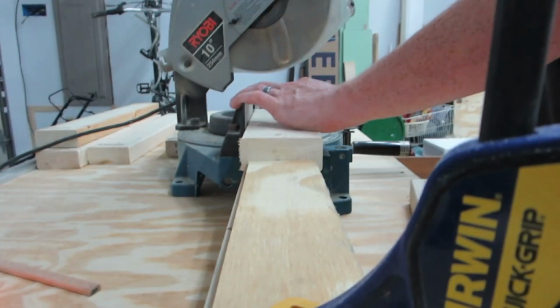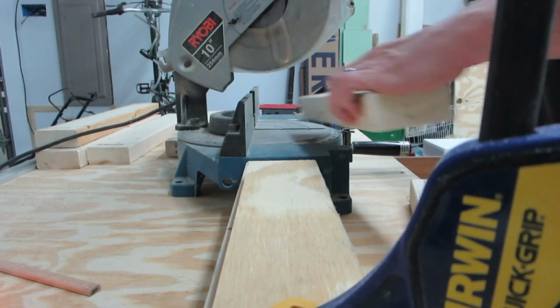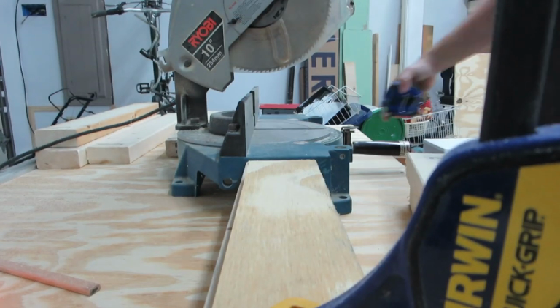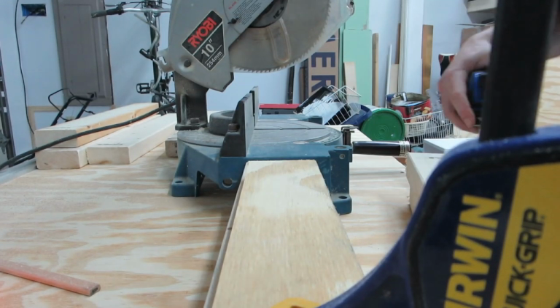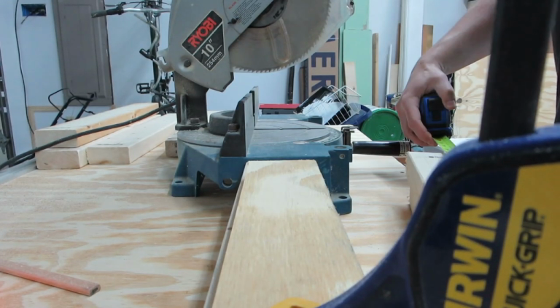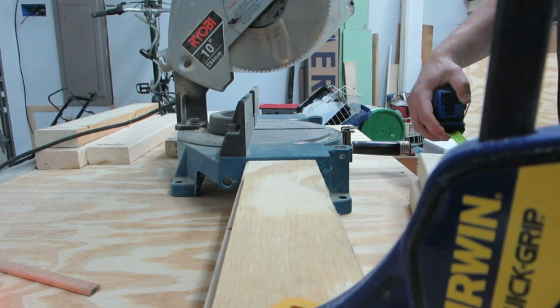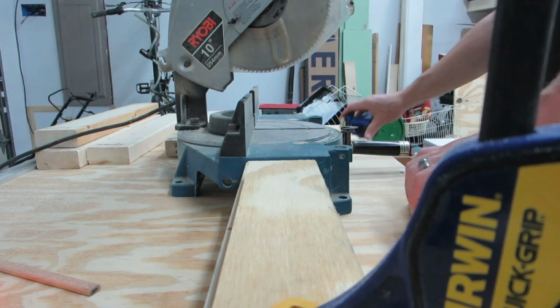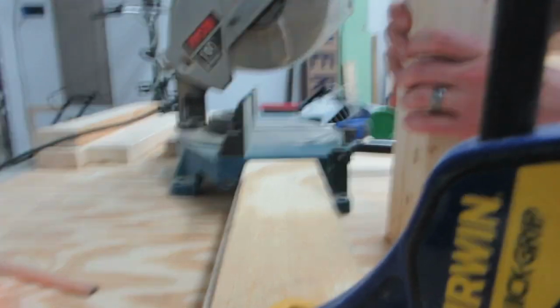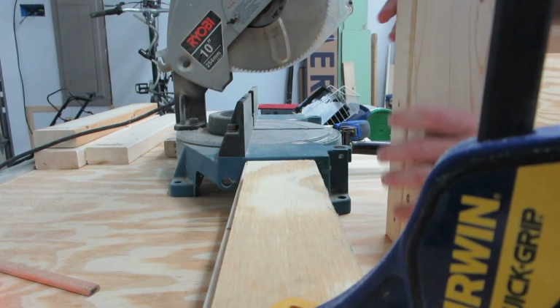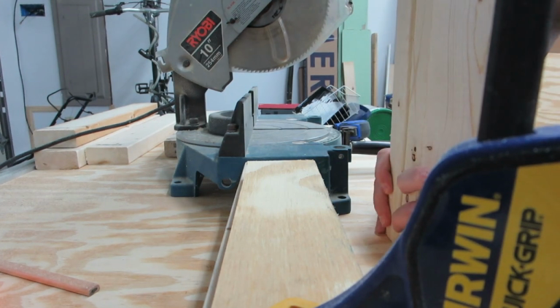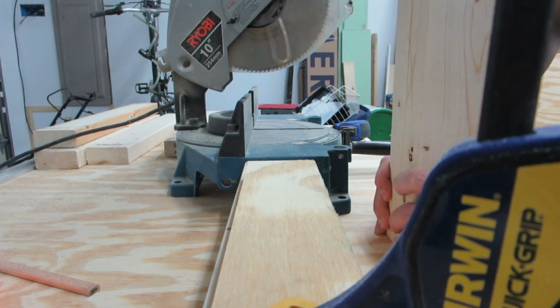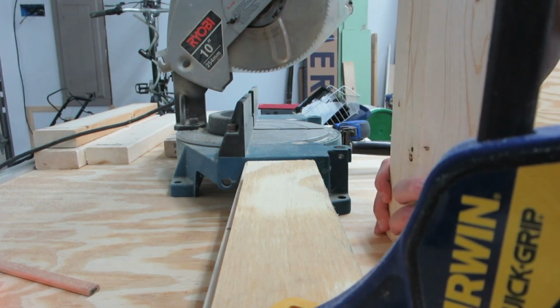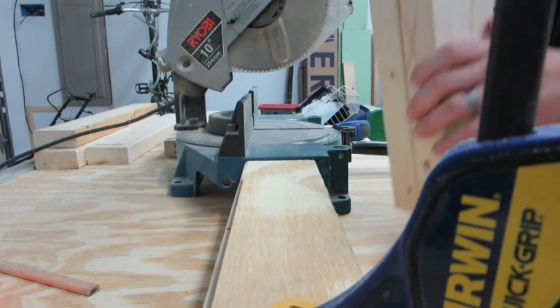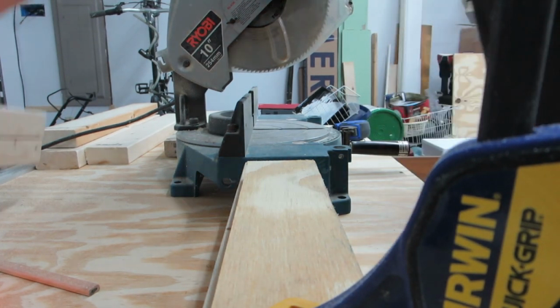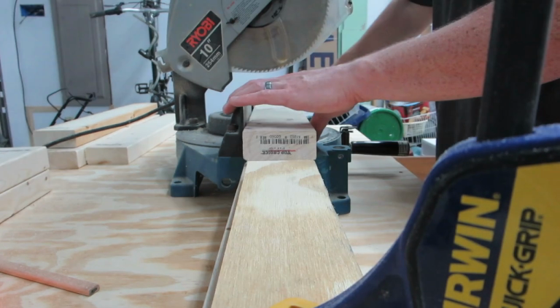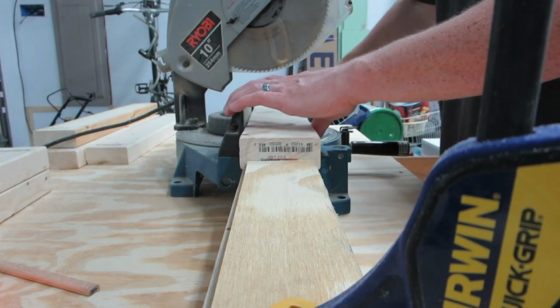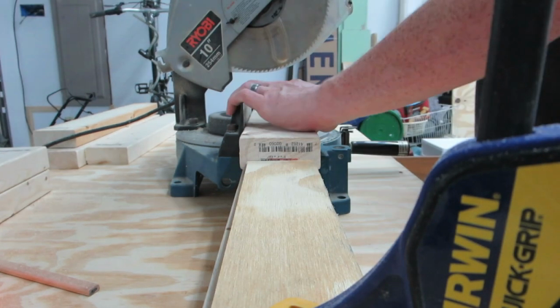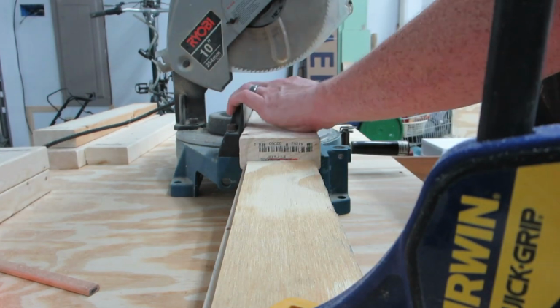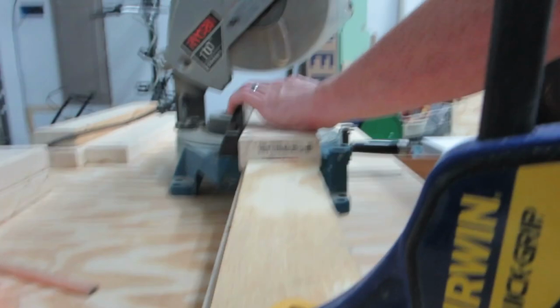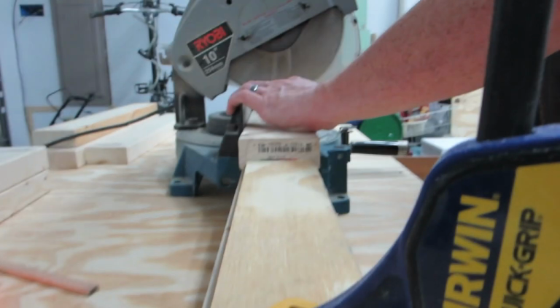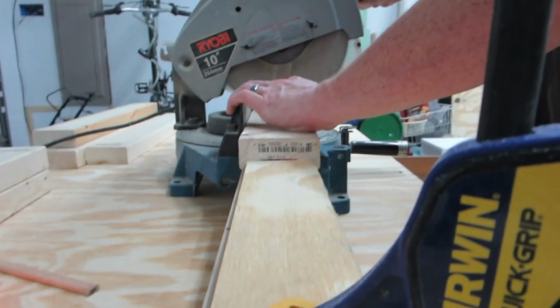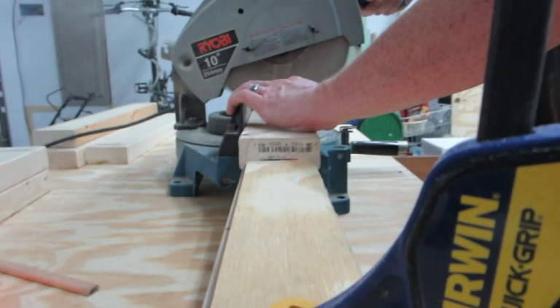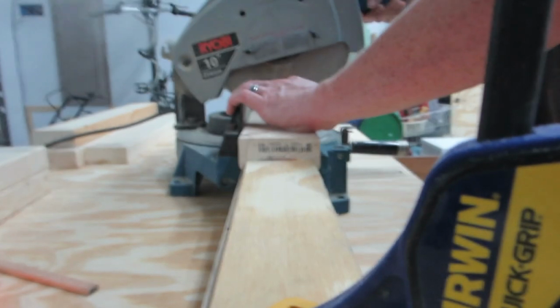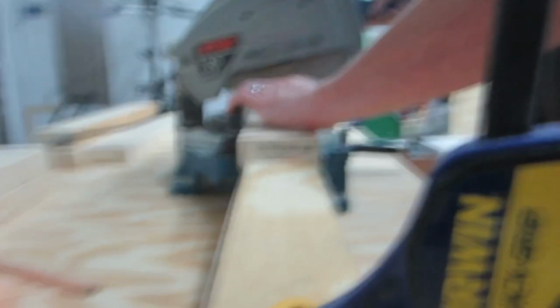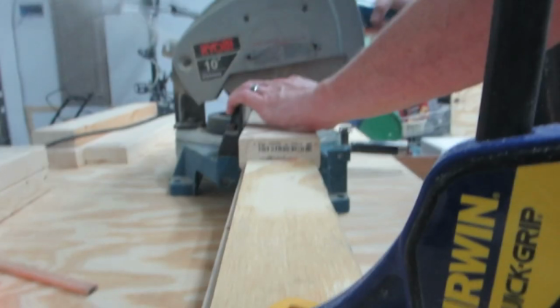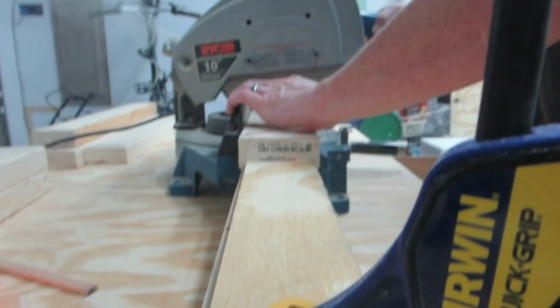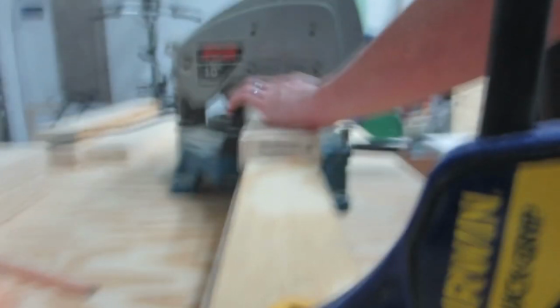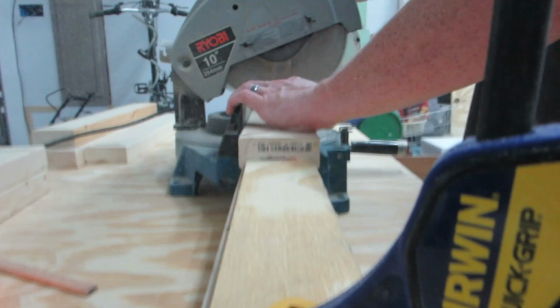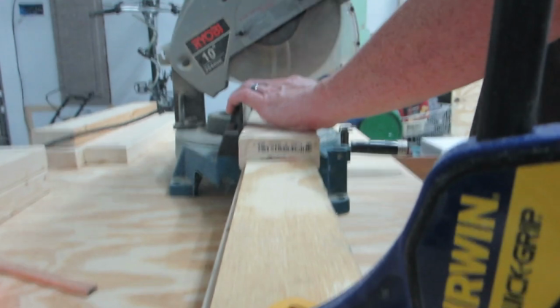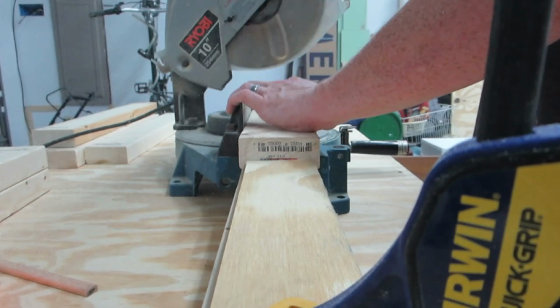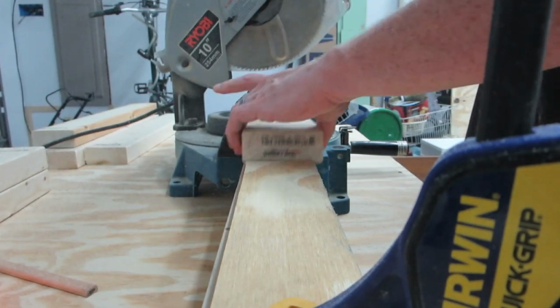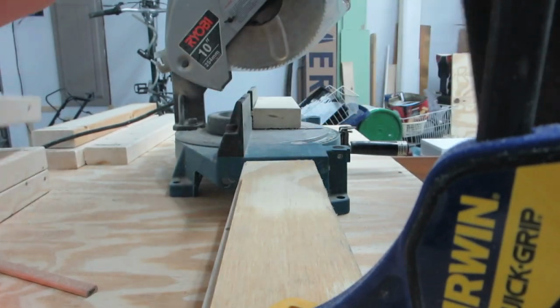And of course, in order to build a table, I've got to cut some legs and some cross support pieces — and to do that, I'm using a miter saw.